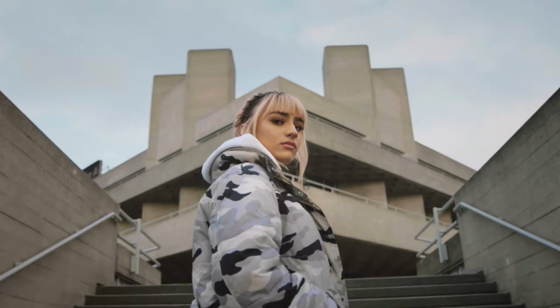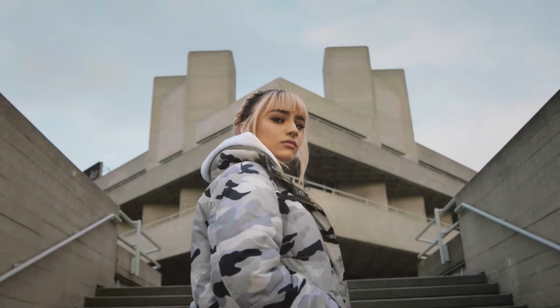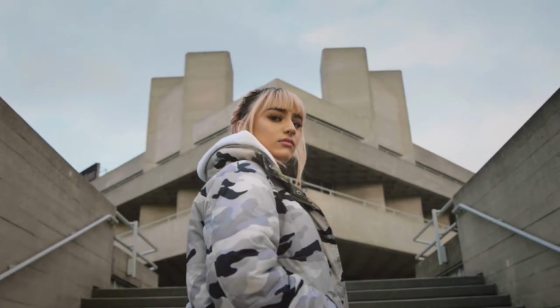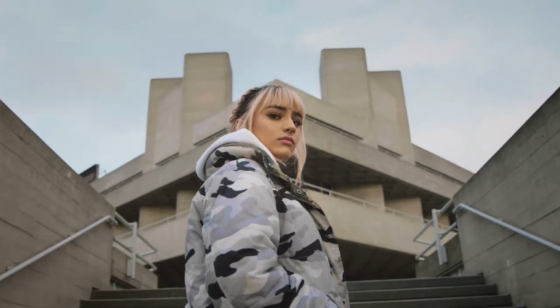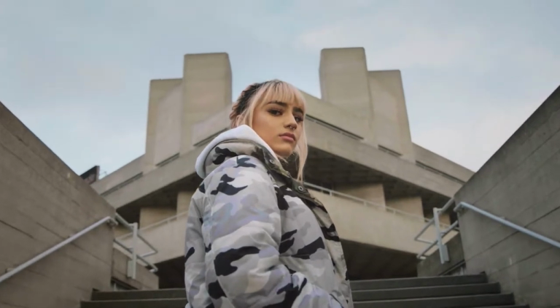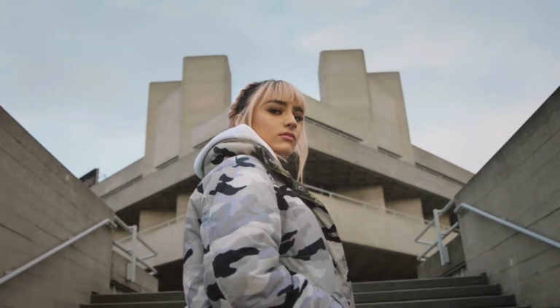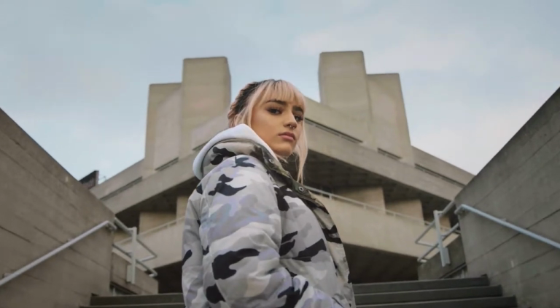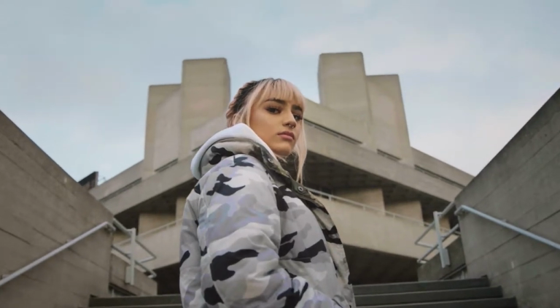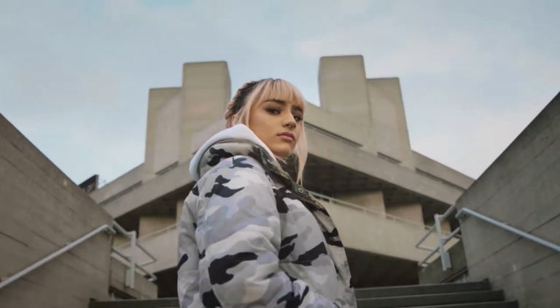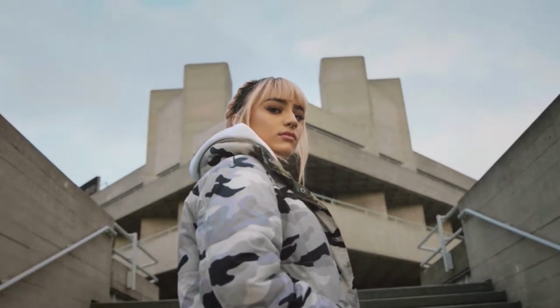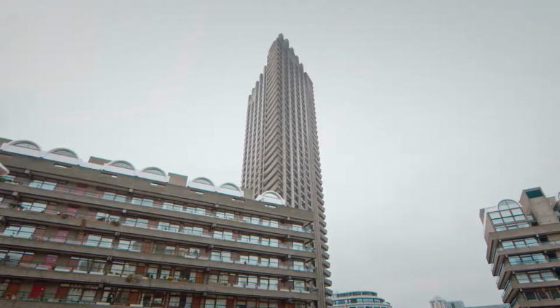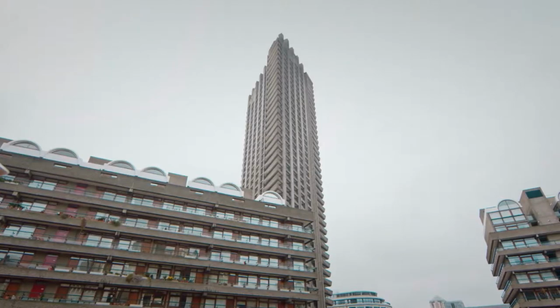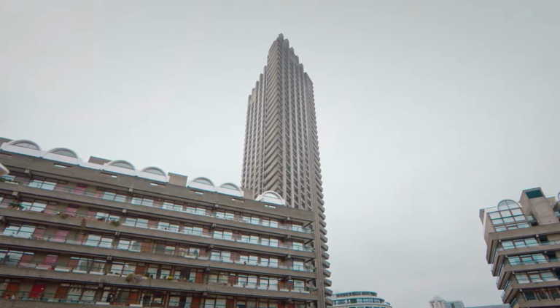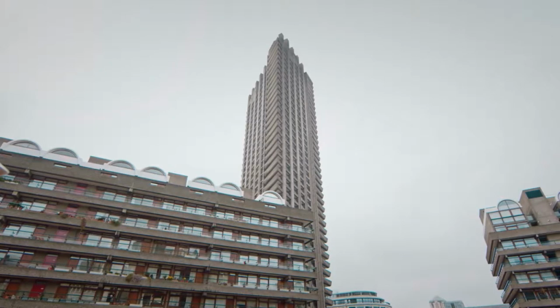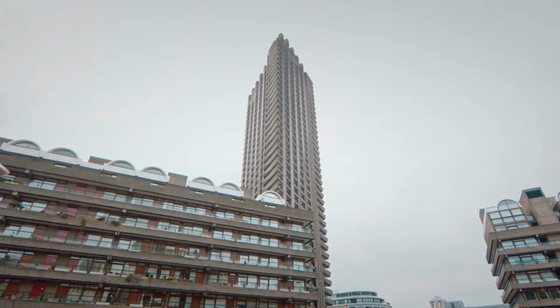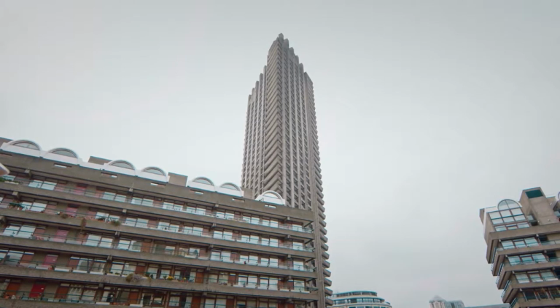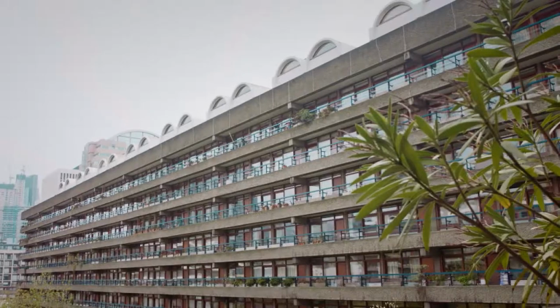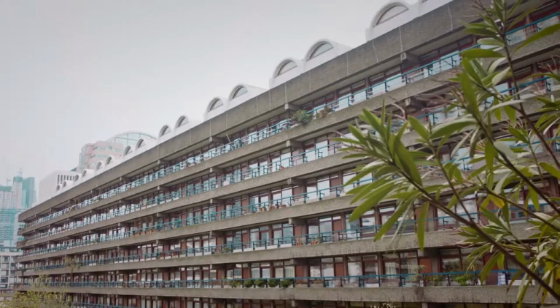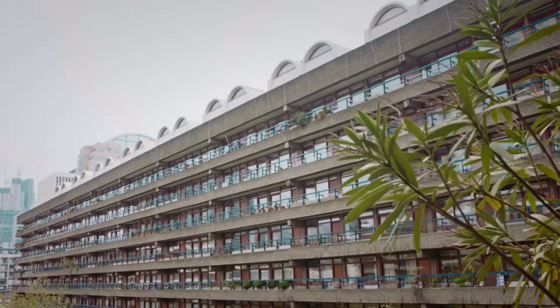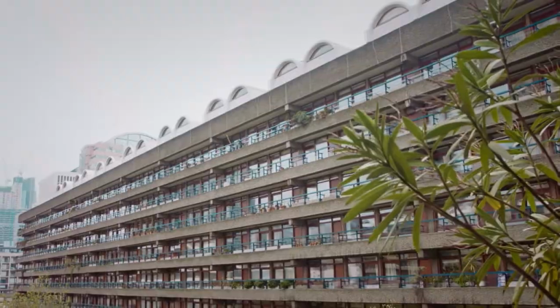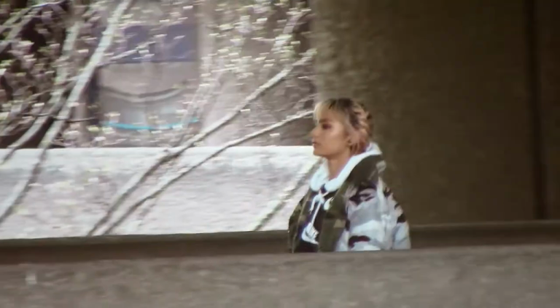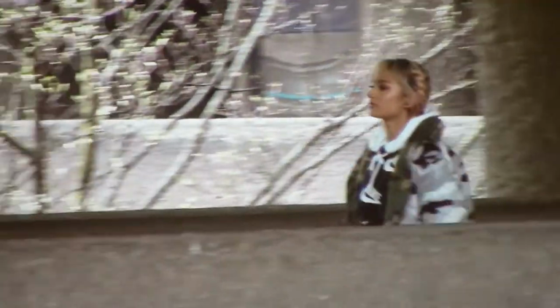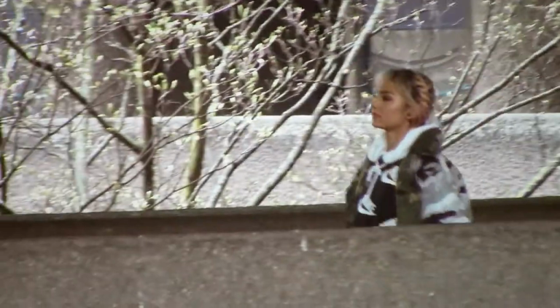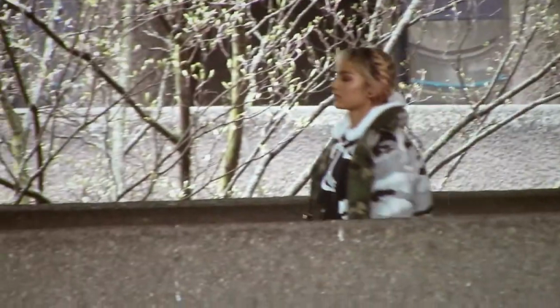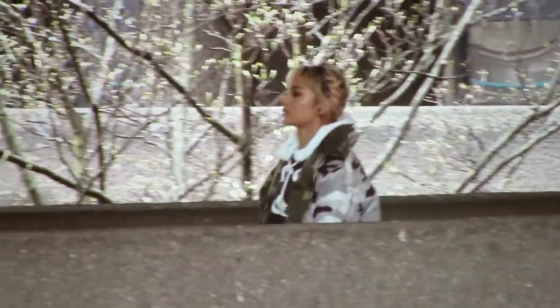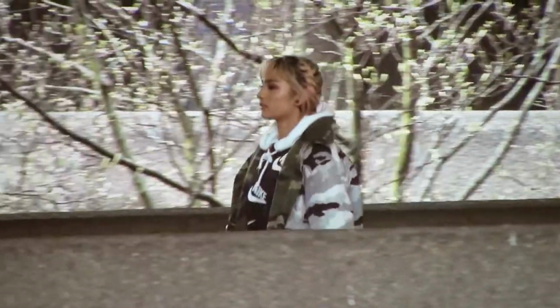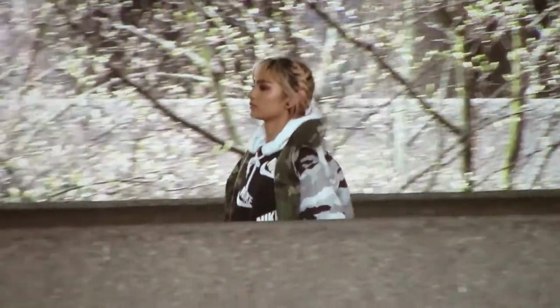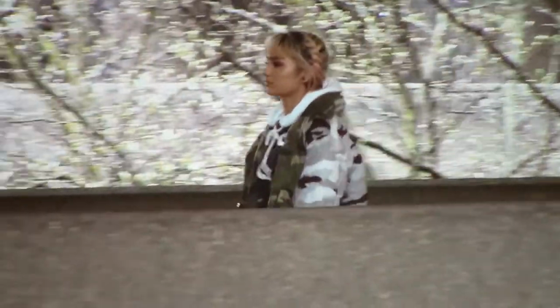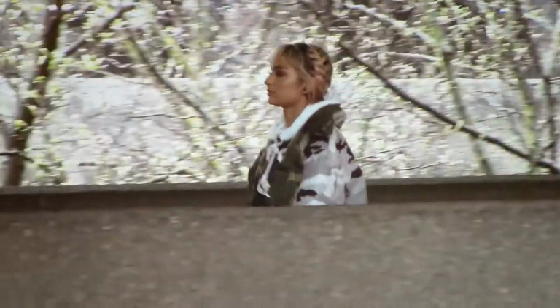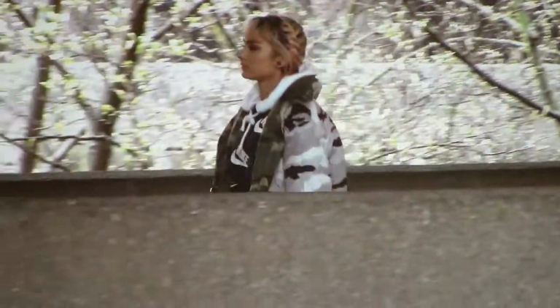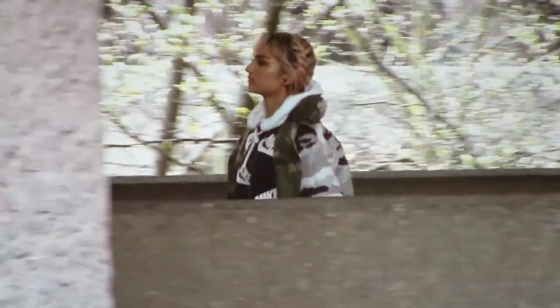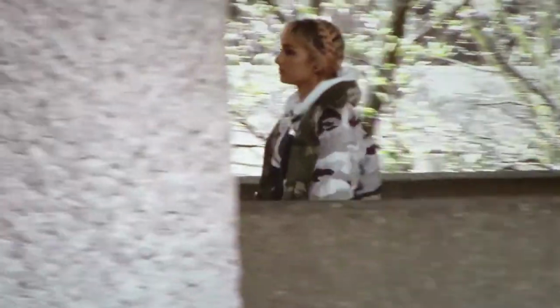My name is Shamima Ahmed. I study art and in my spare time I also play lead guitar in a punk rock band.